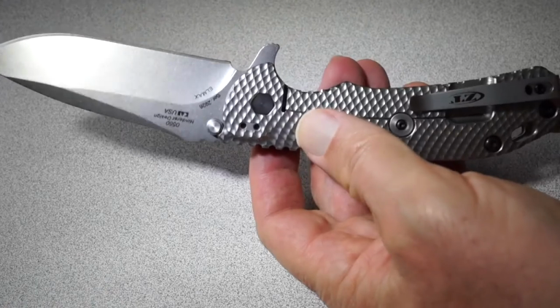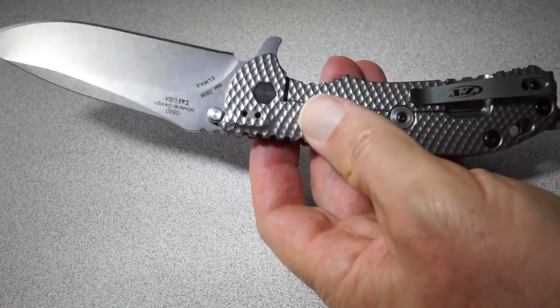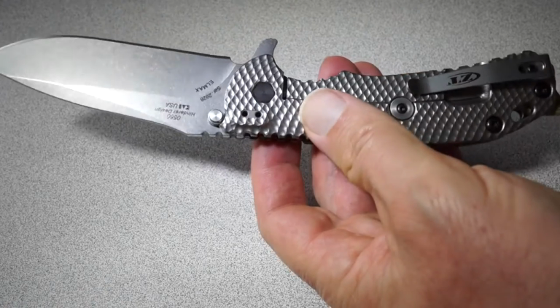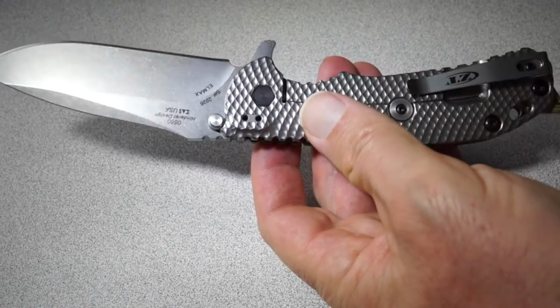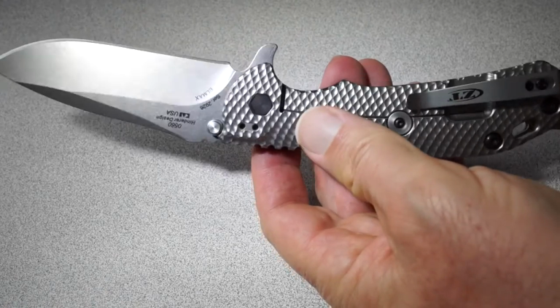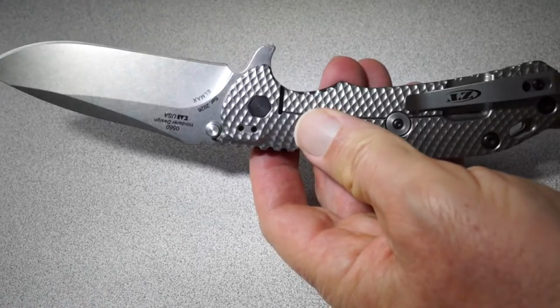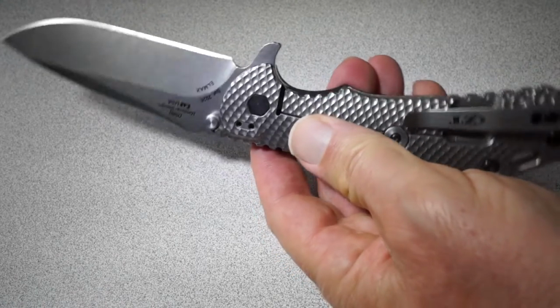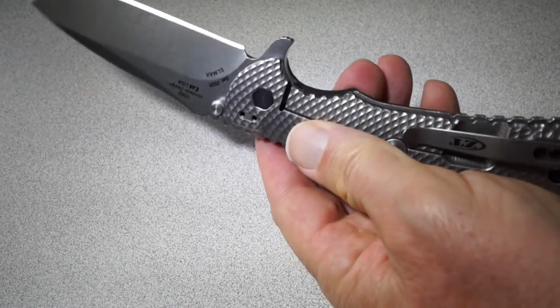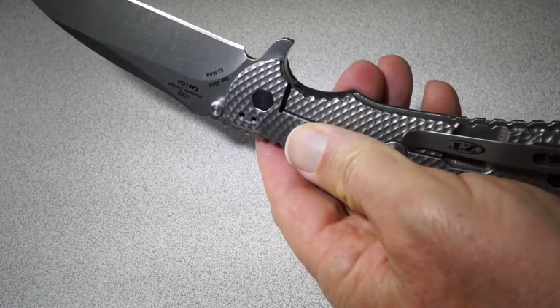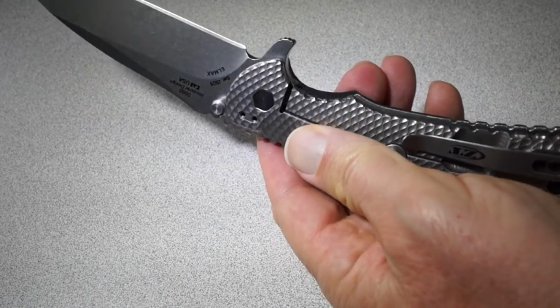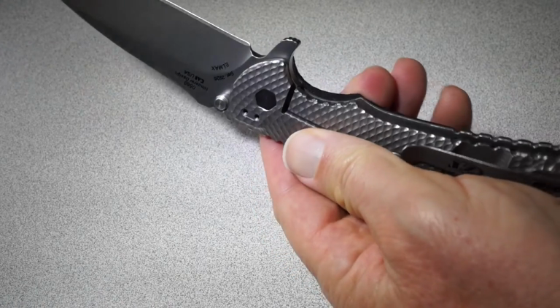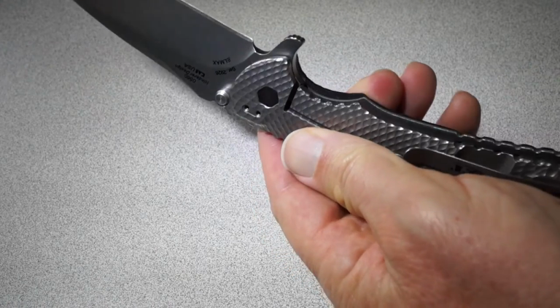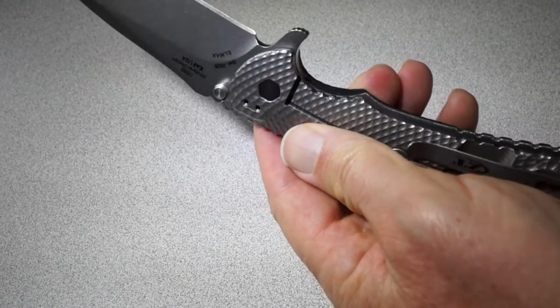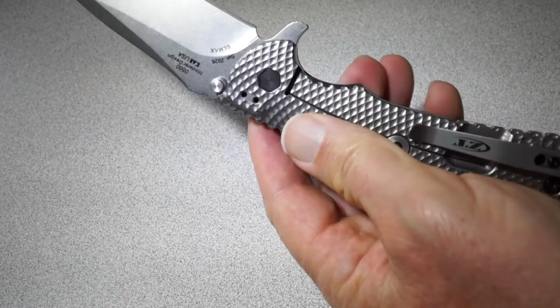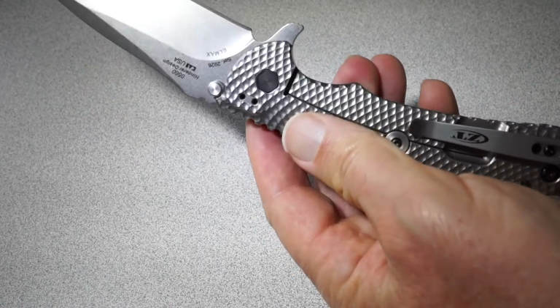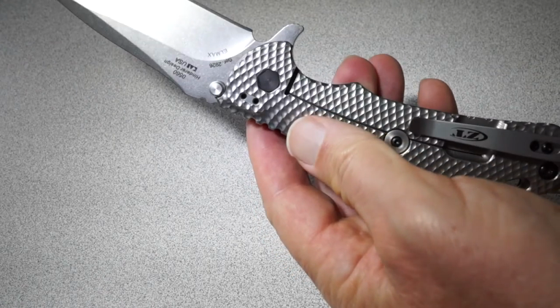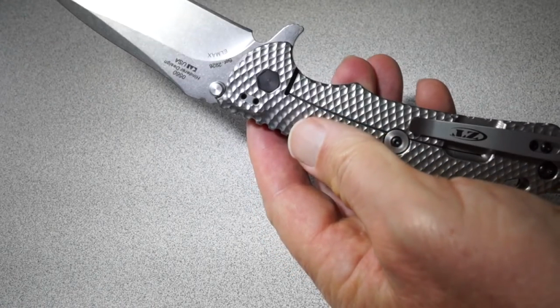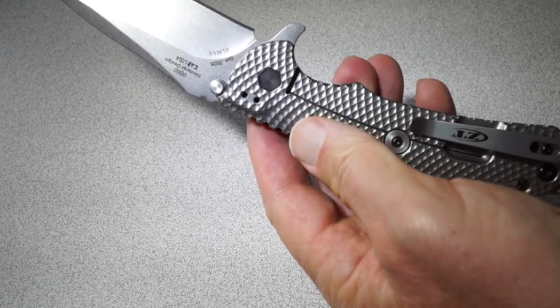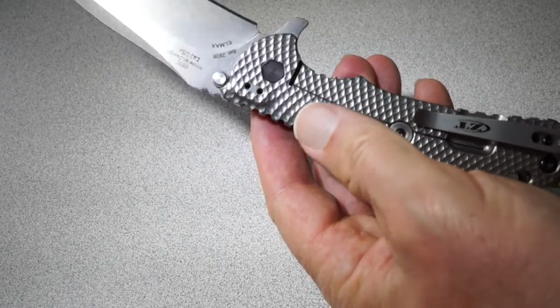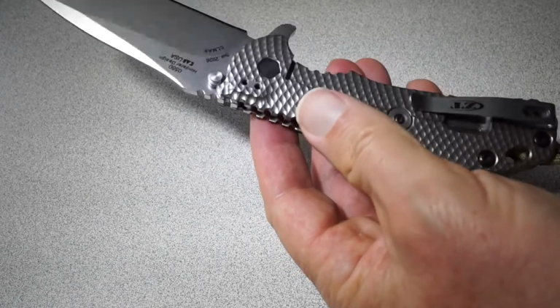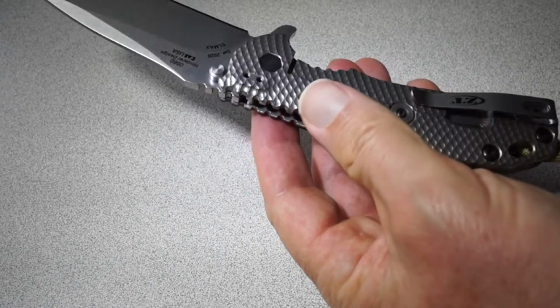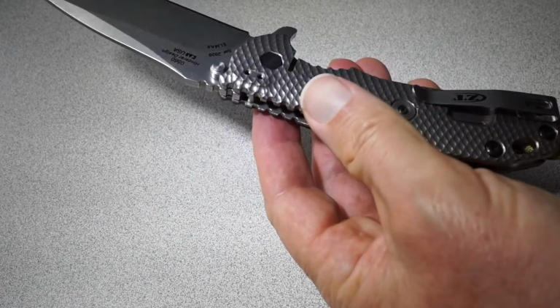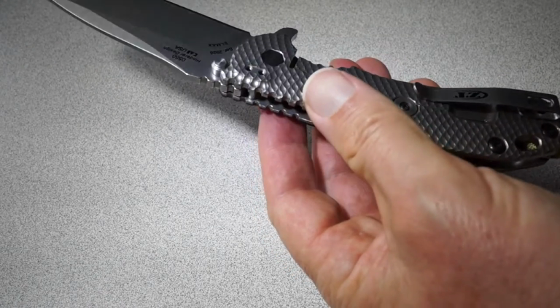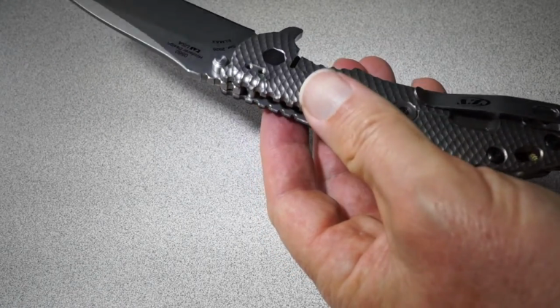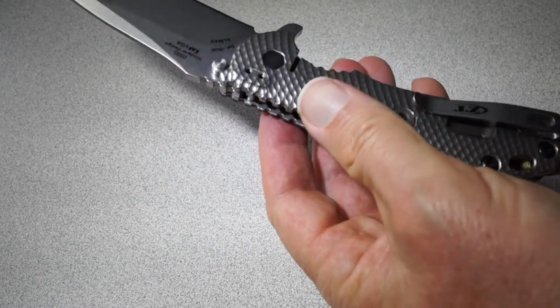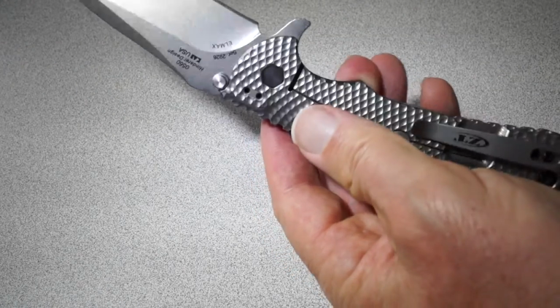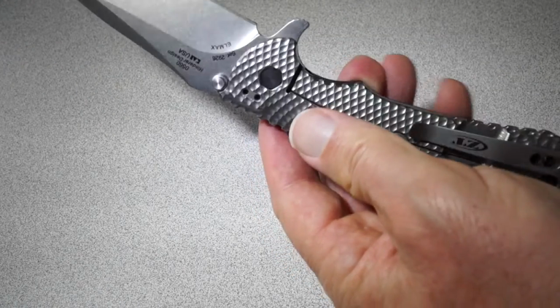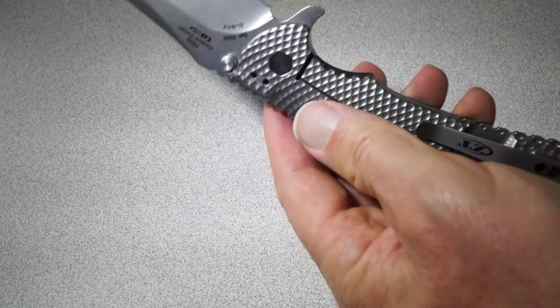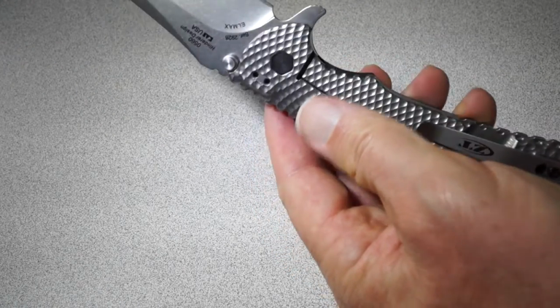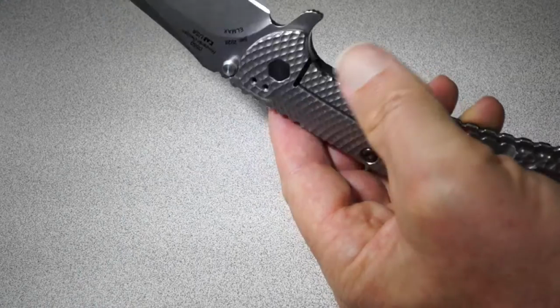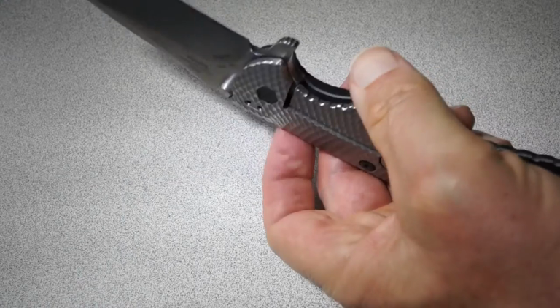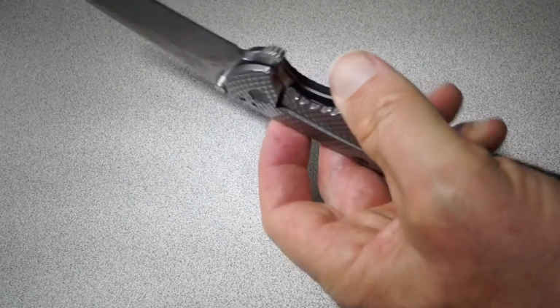So that begs the question: is this a left-handed knife? I happen to be left-handed, so that's okay for me.